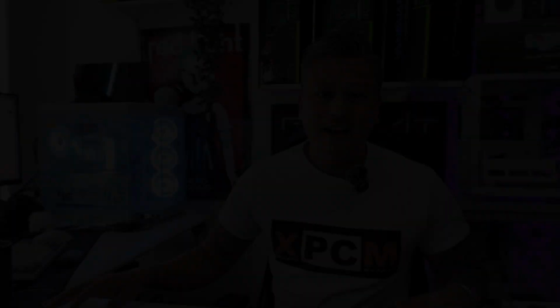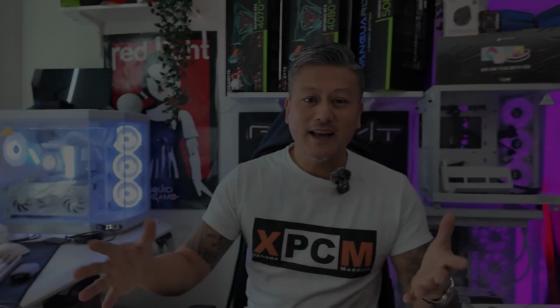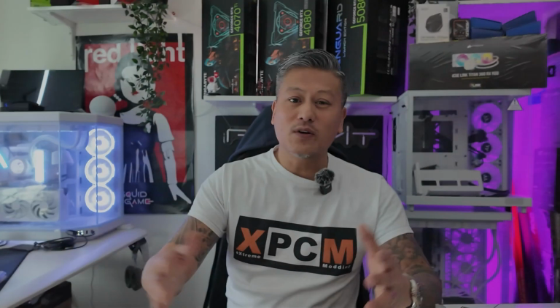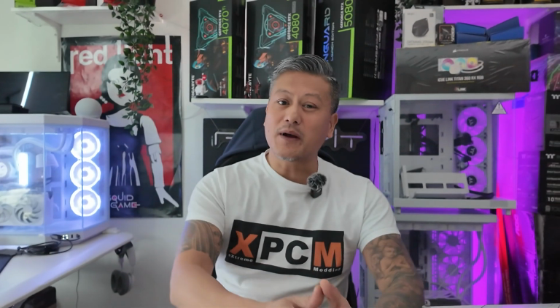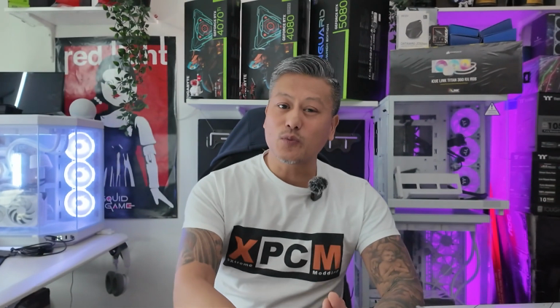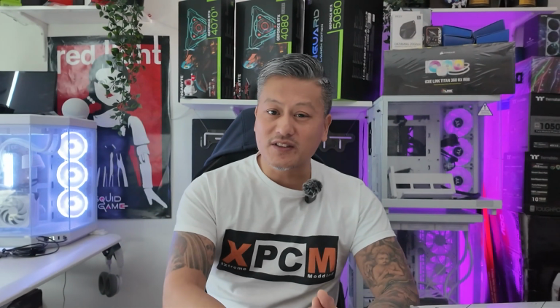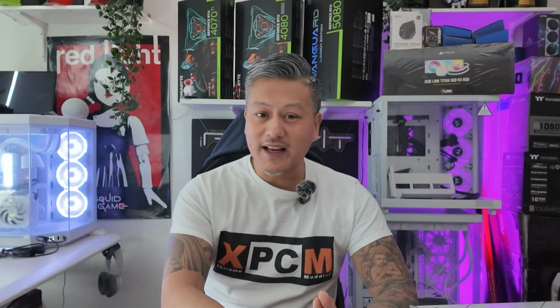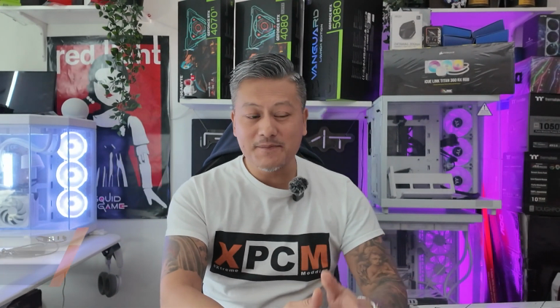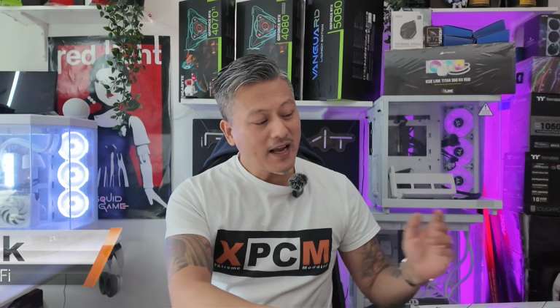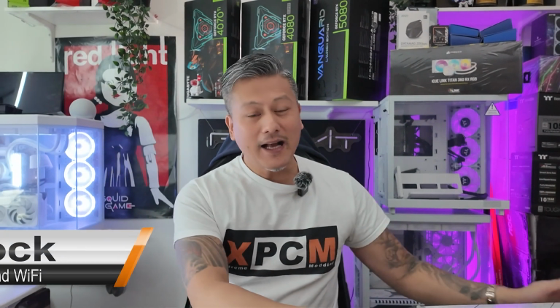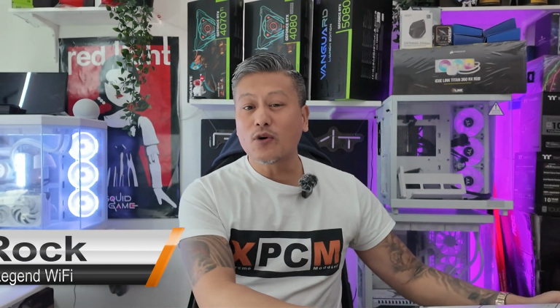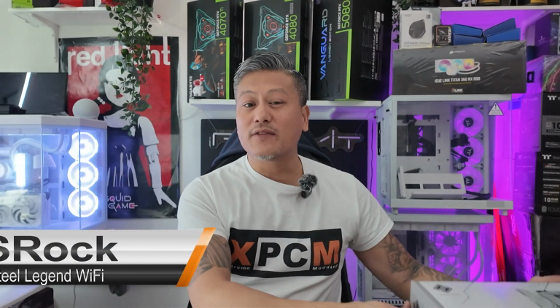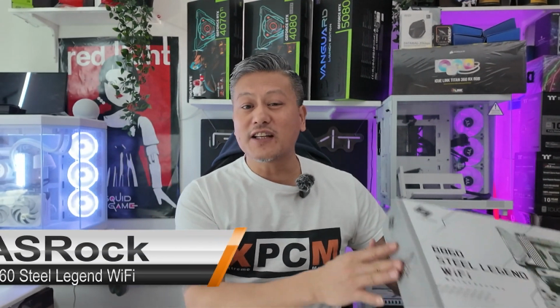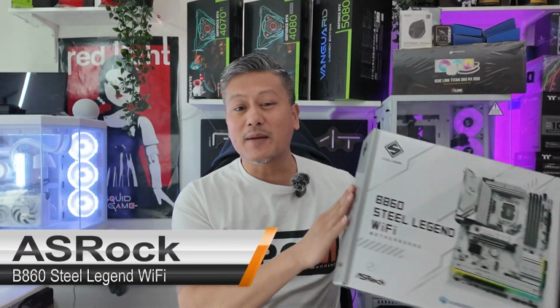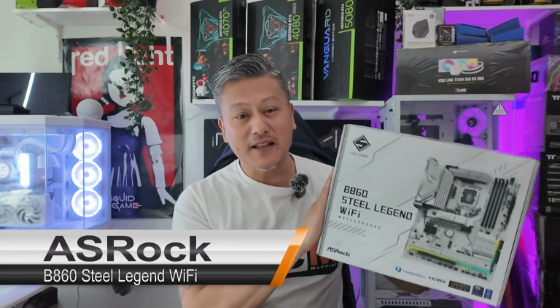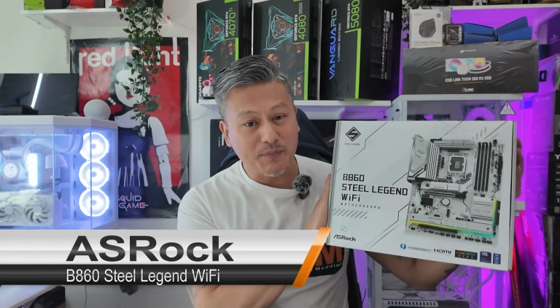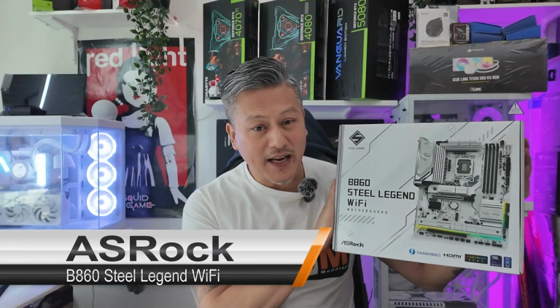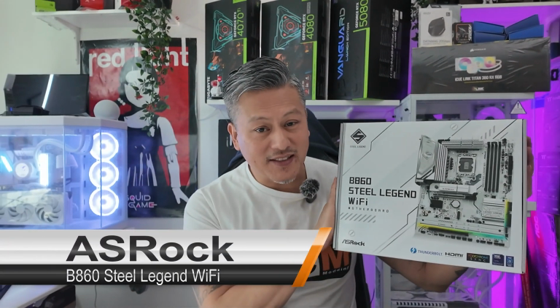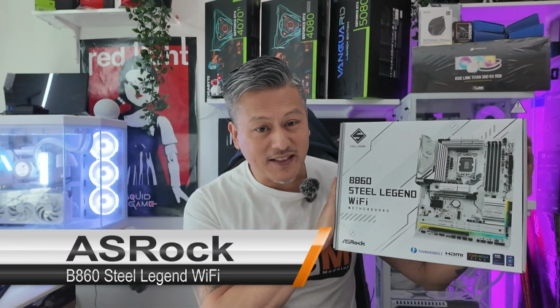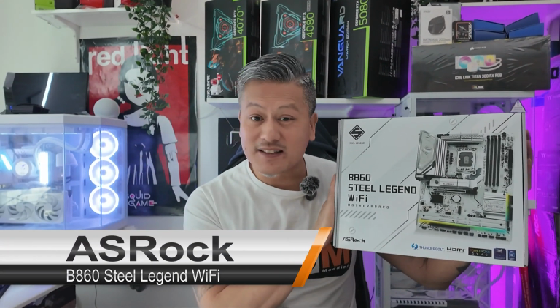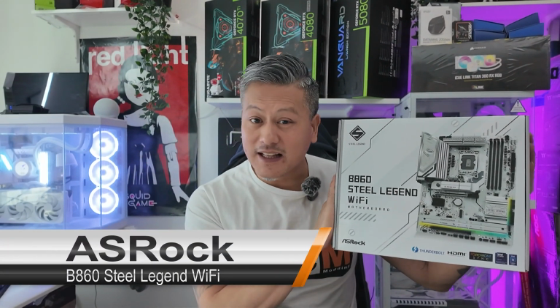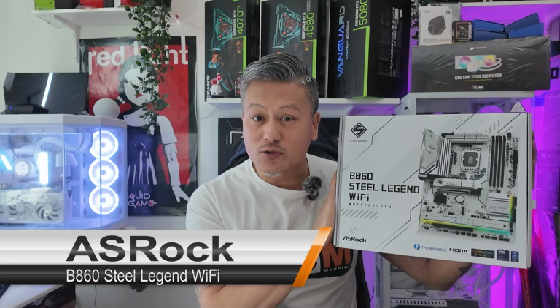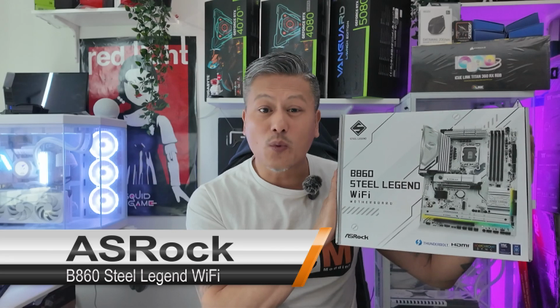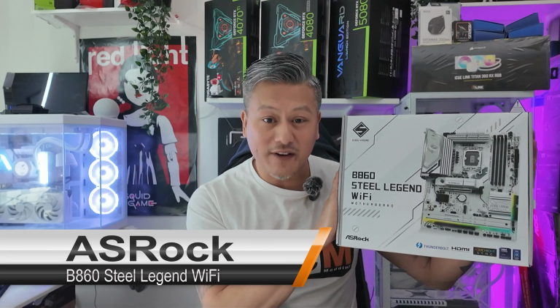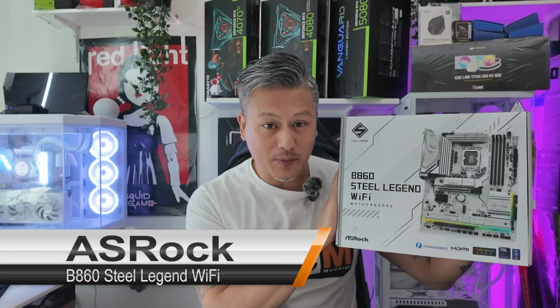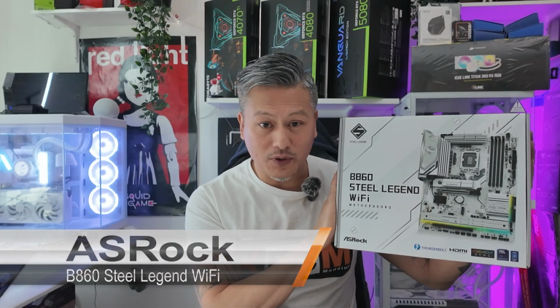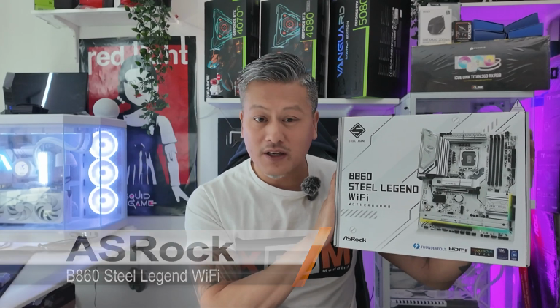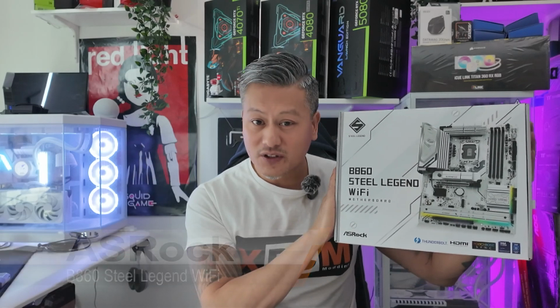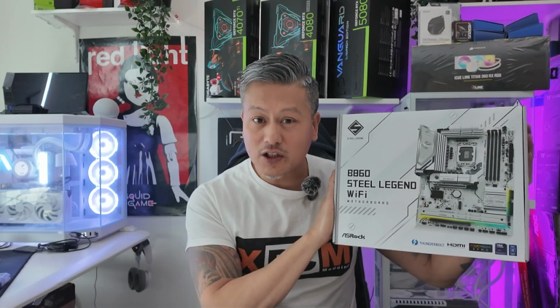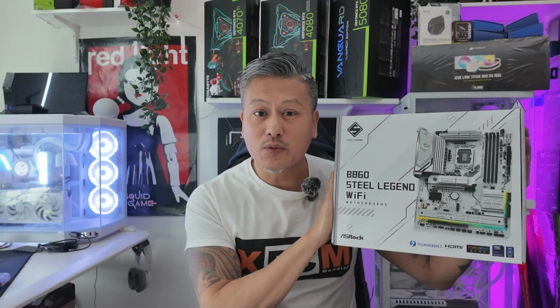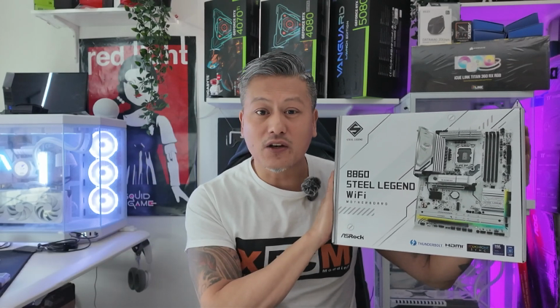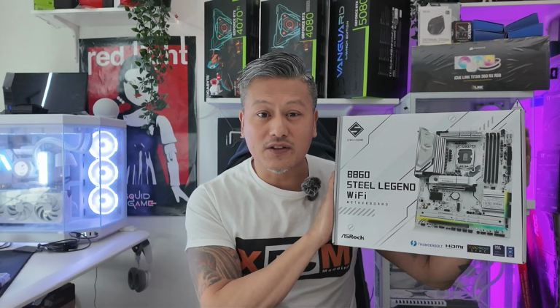Hey, what's up guys, Winston here. ASRock have just sent me their B860 Steel Legend Wi-Fi motherboard, so let's take a quick look.